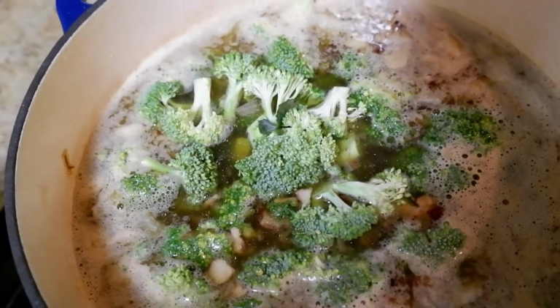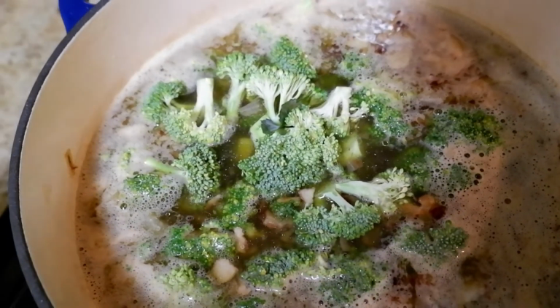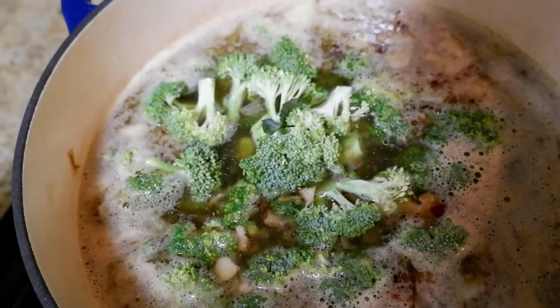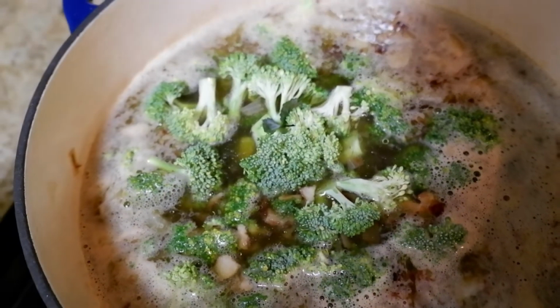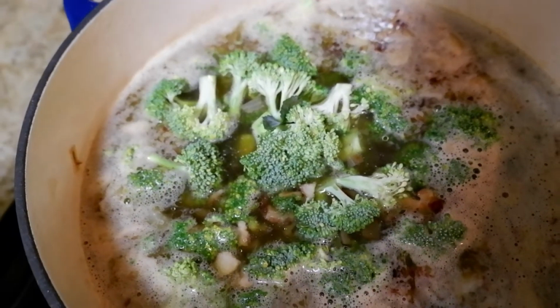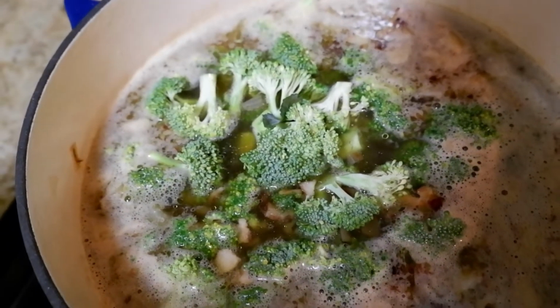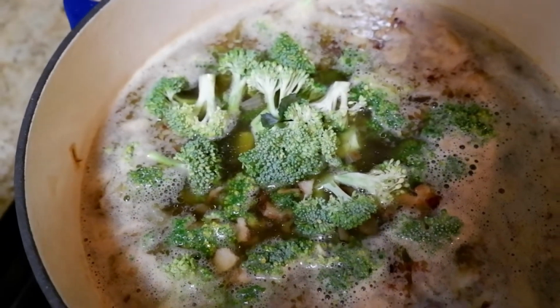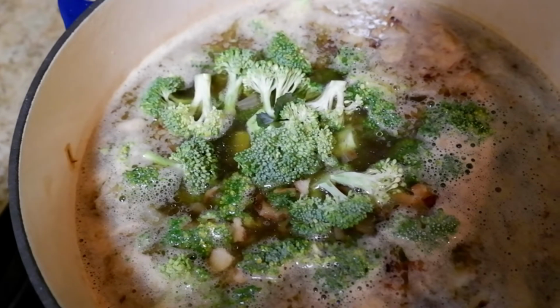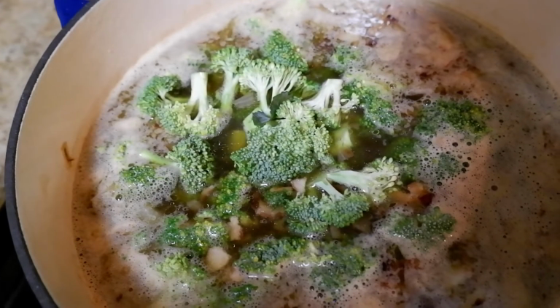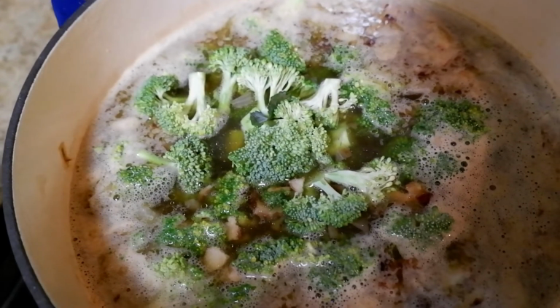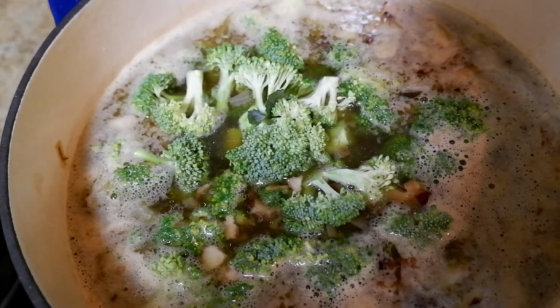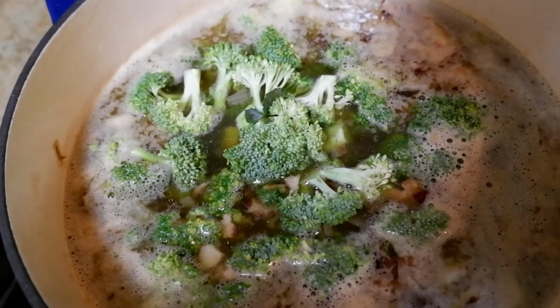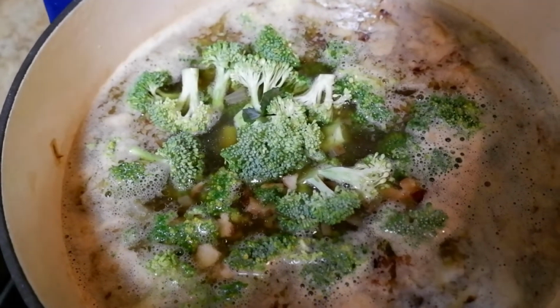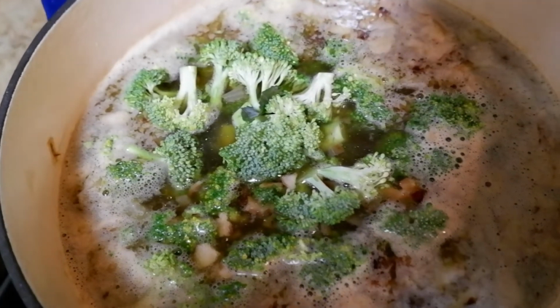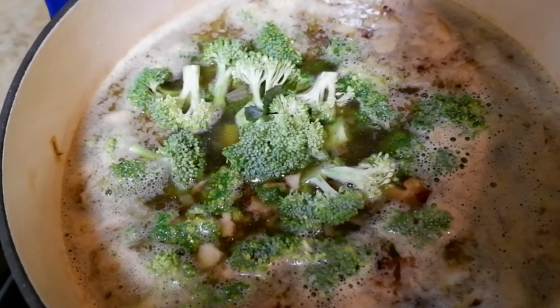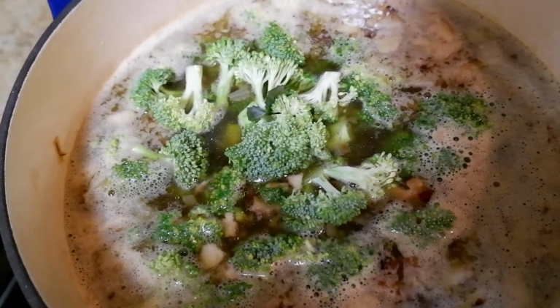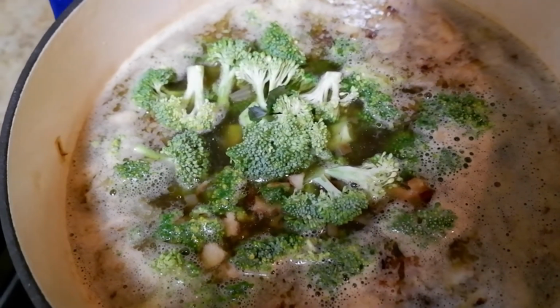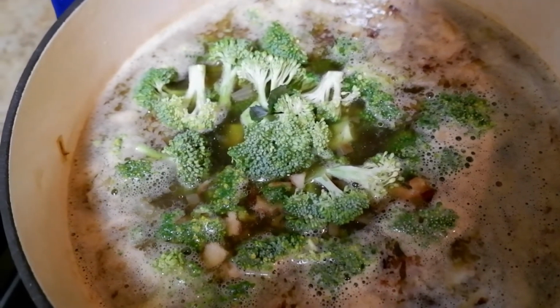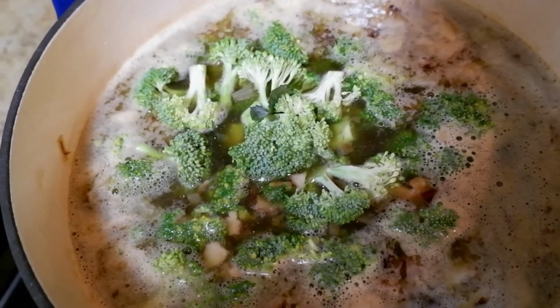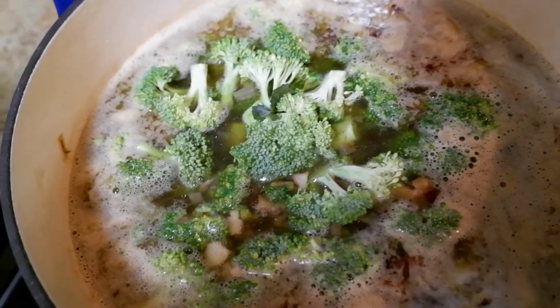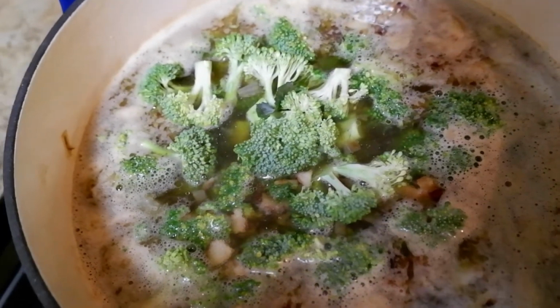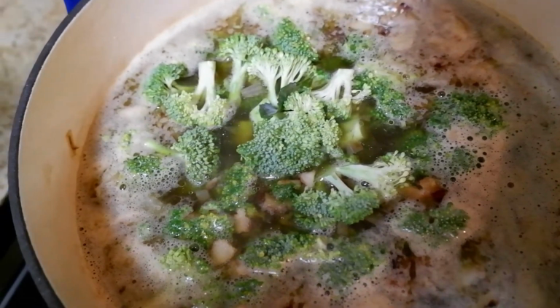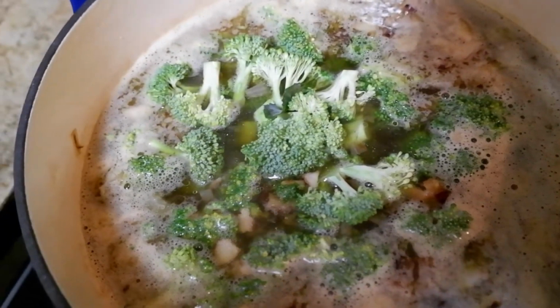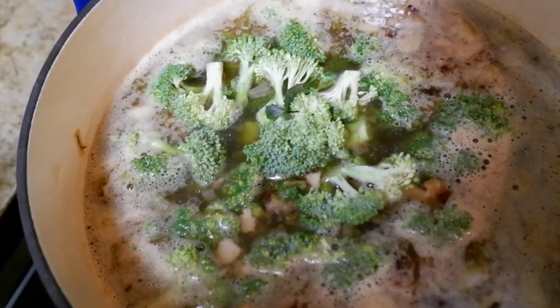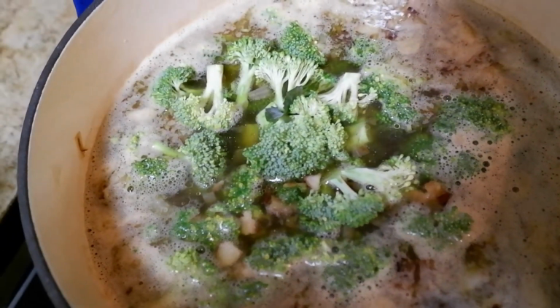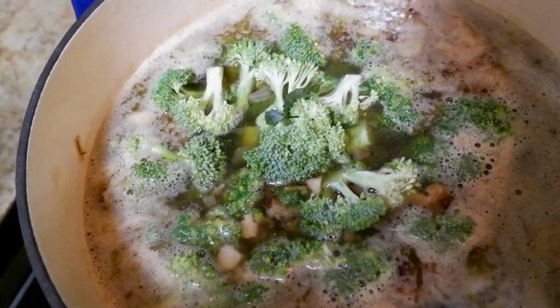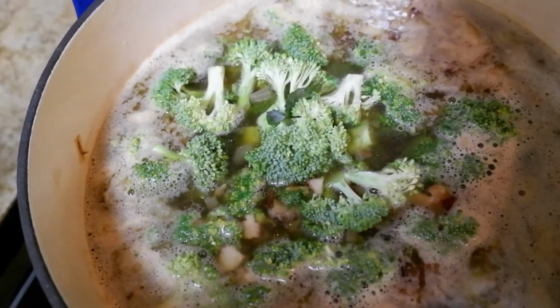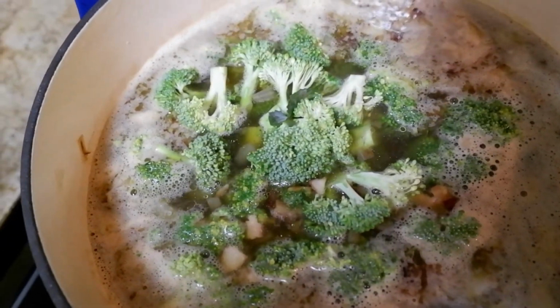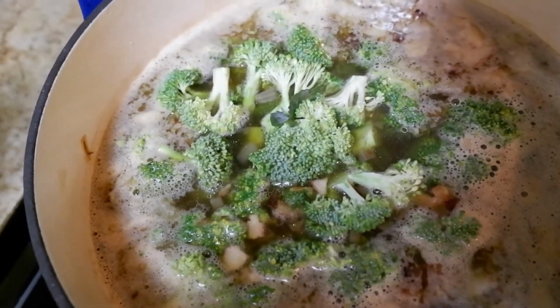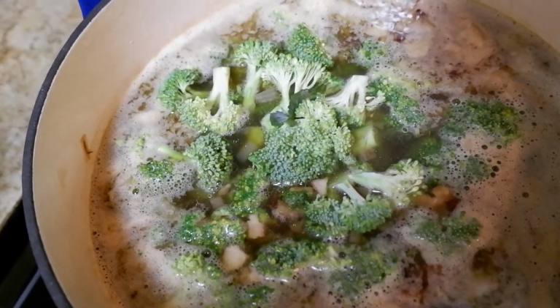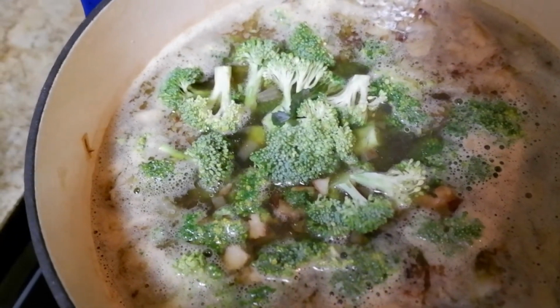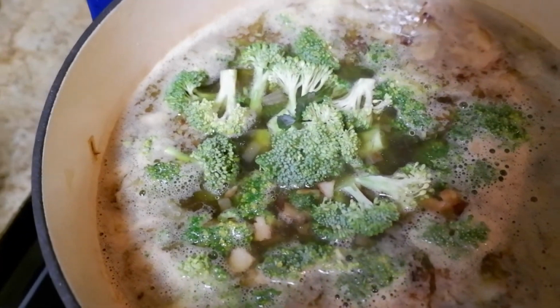Another option is some instant potatoes — that is super quick and super helpful for those of you who don't do a whole lot of cooking.